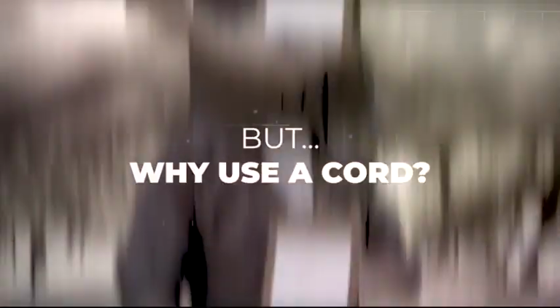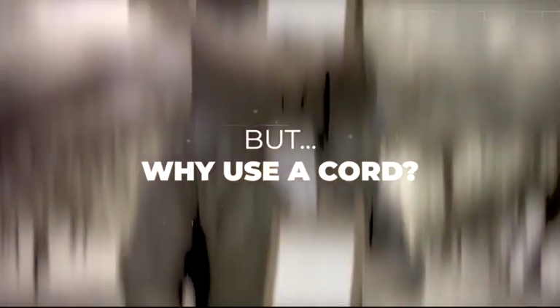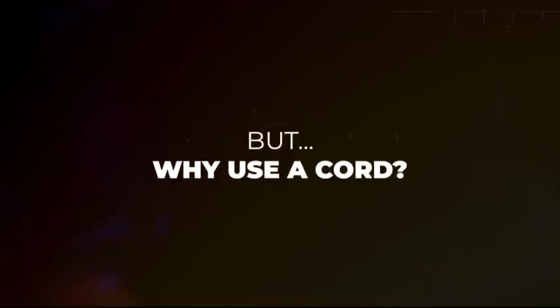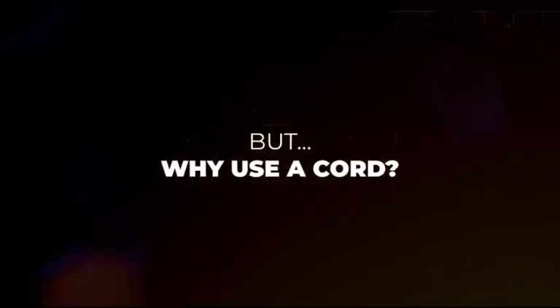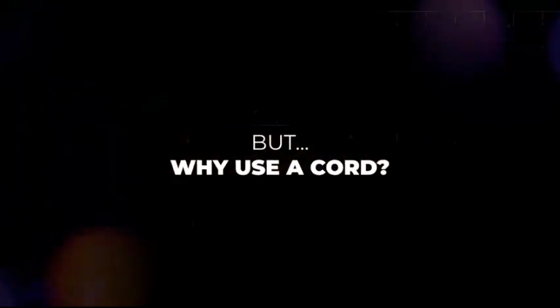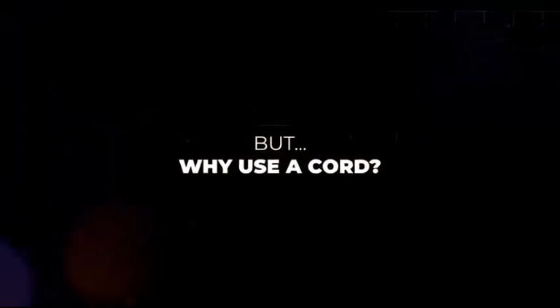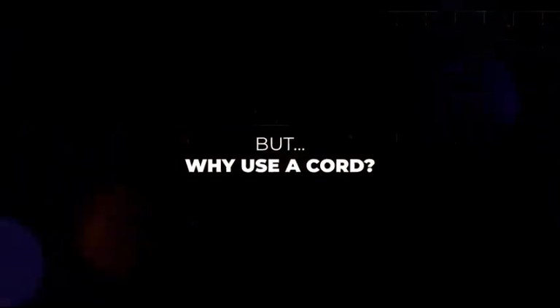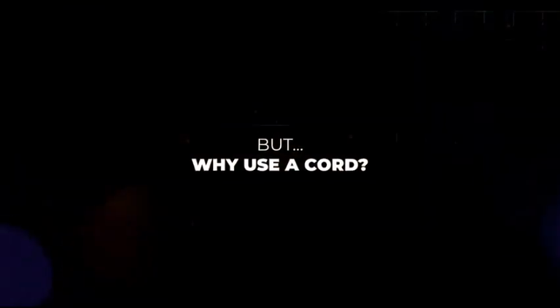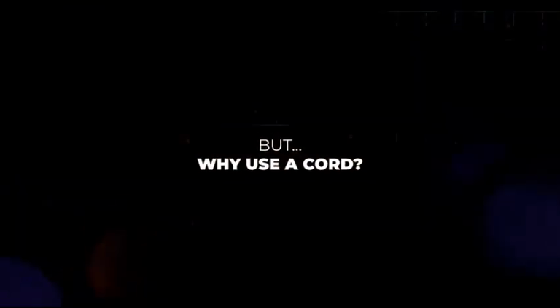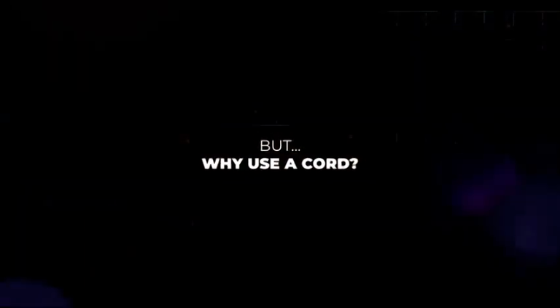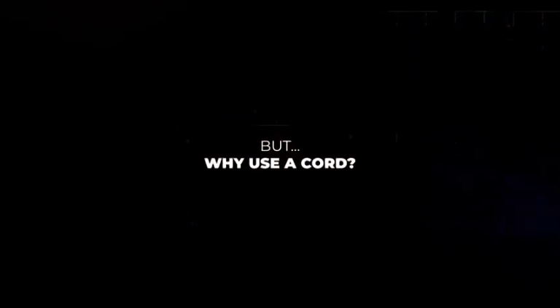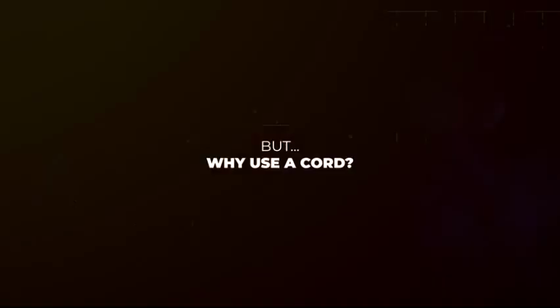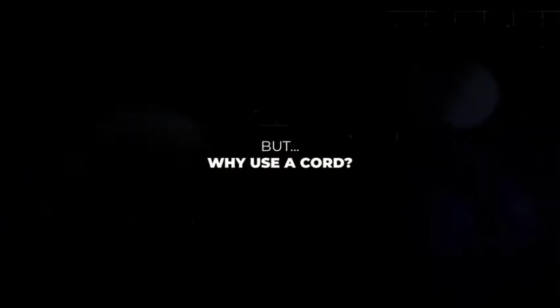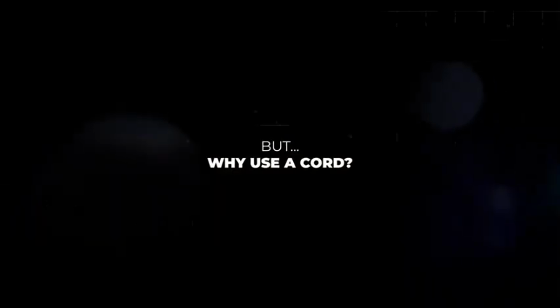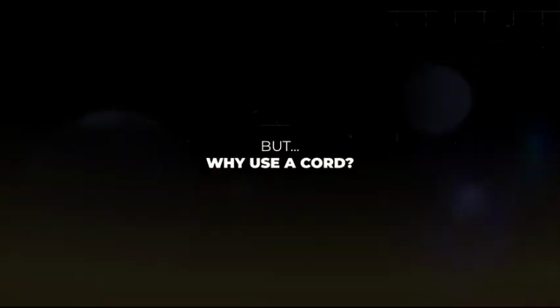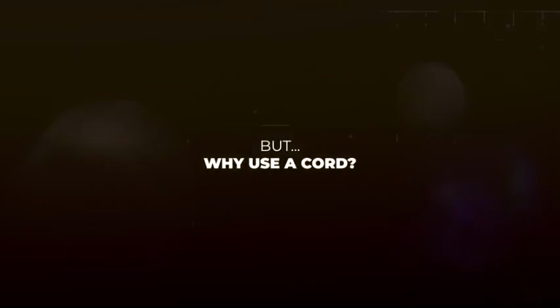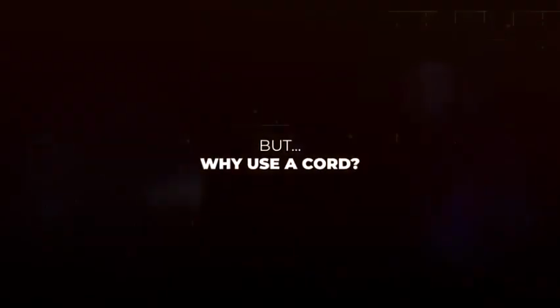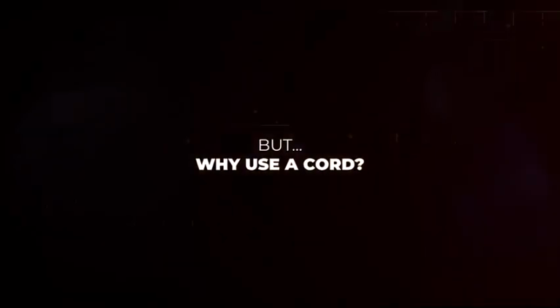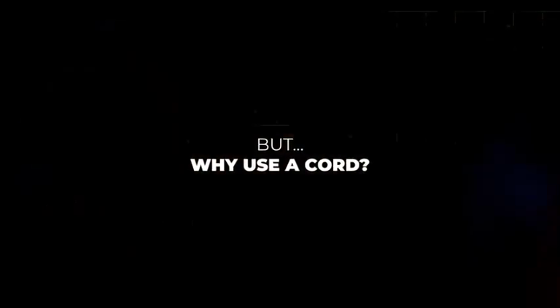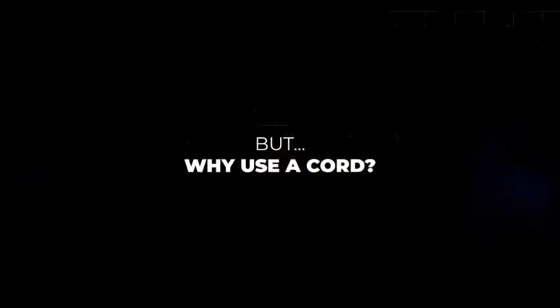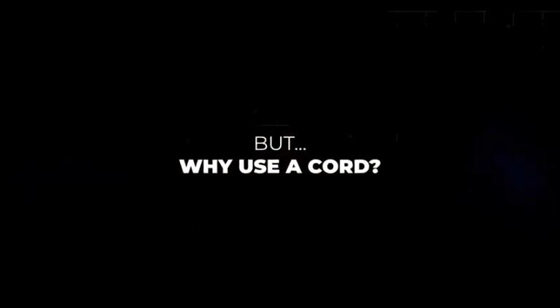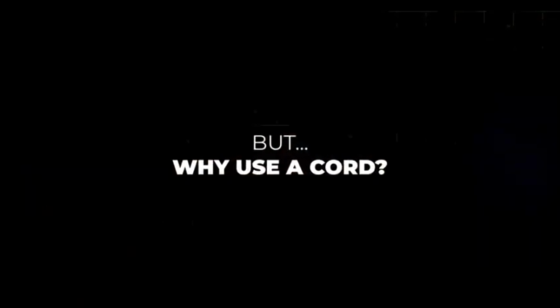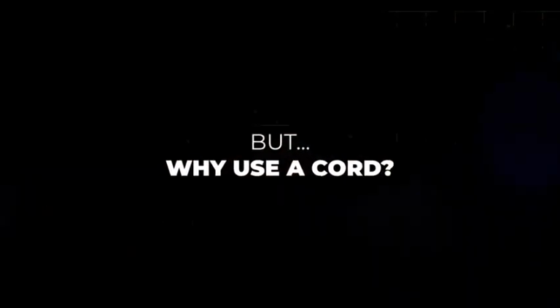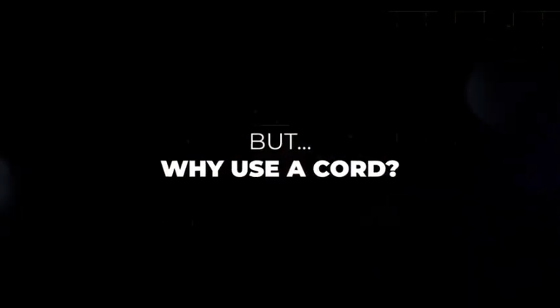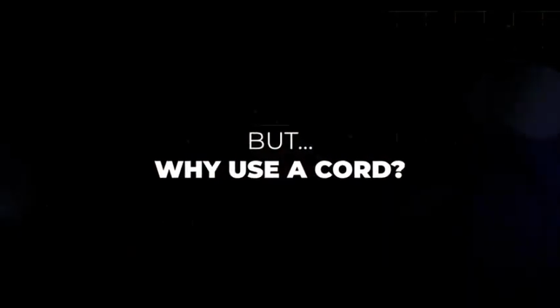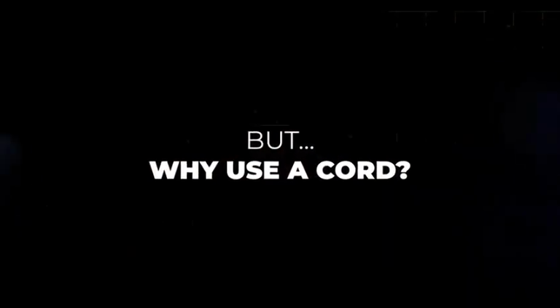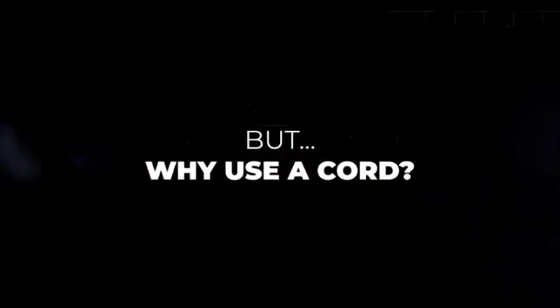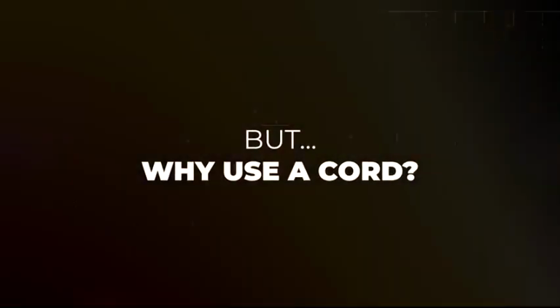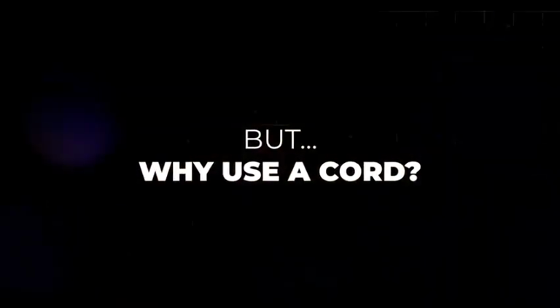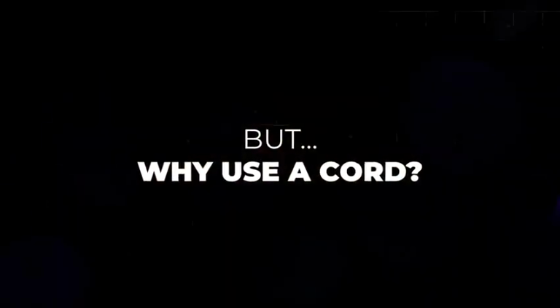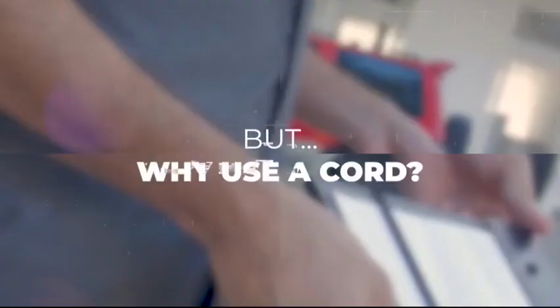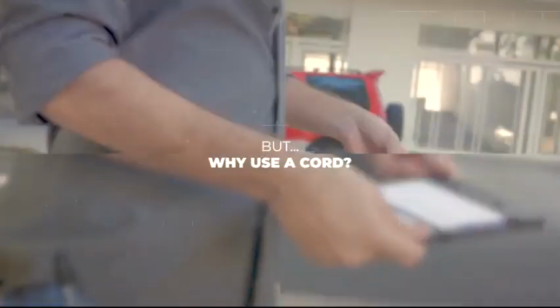But why use a cord? Are we thinking that the spectator can keep the pencil? It's not logical or elegant.